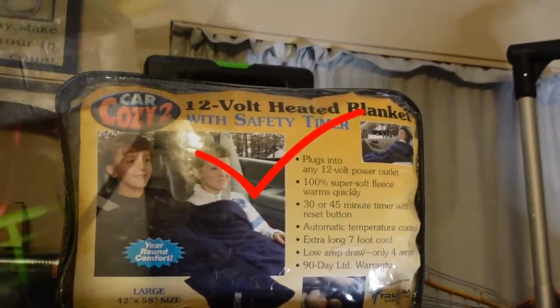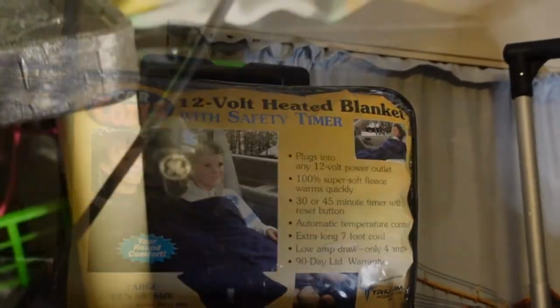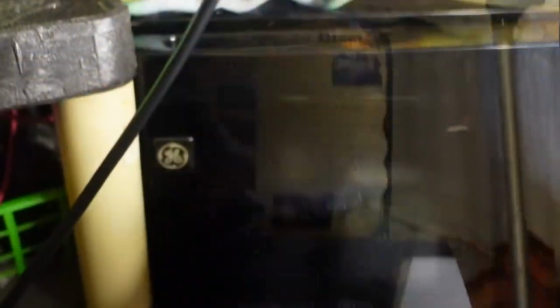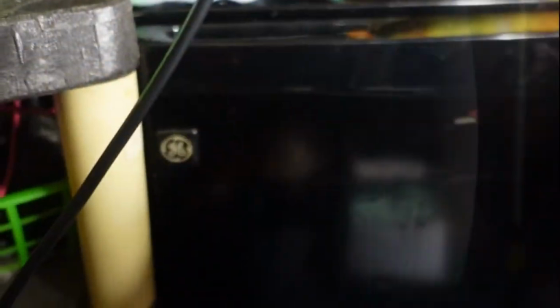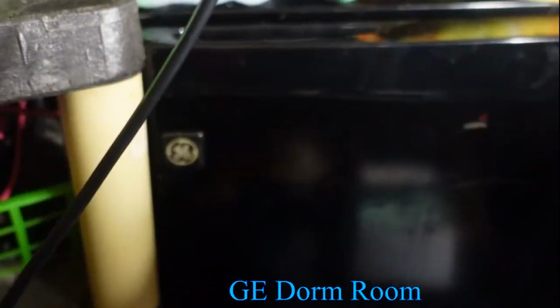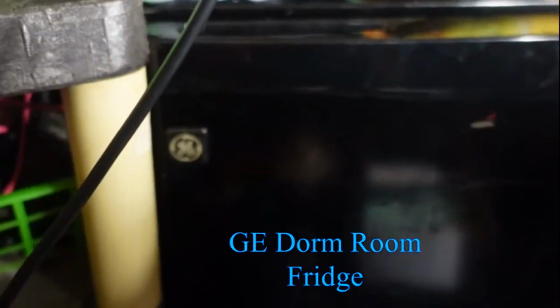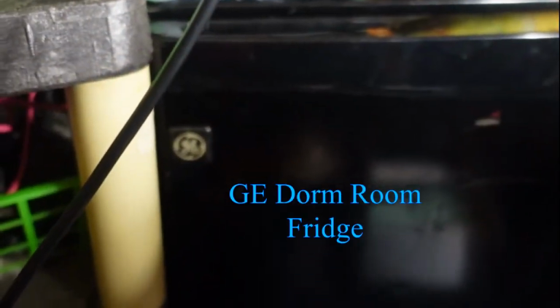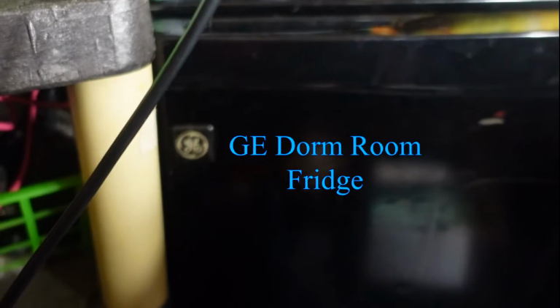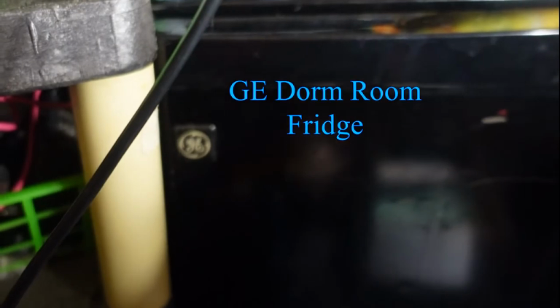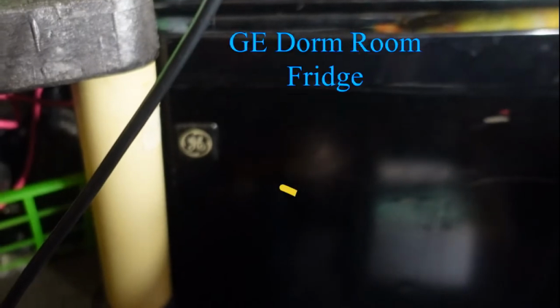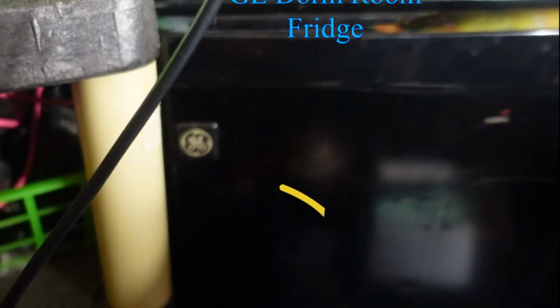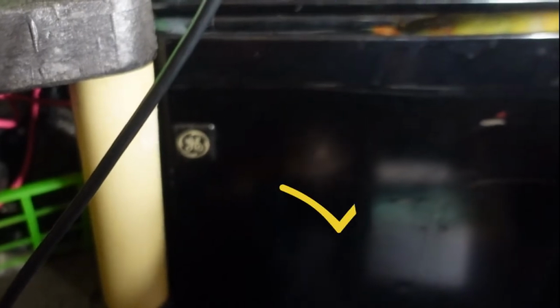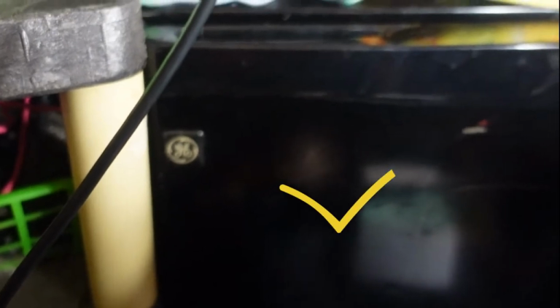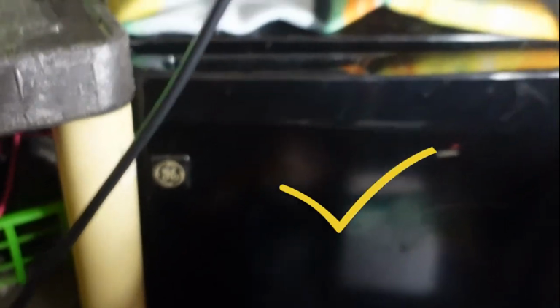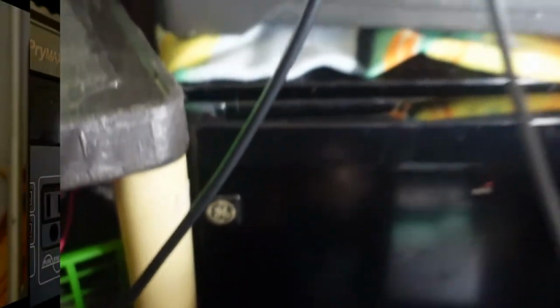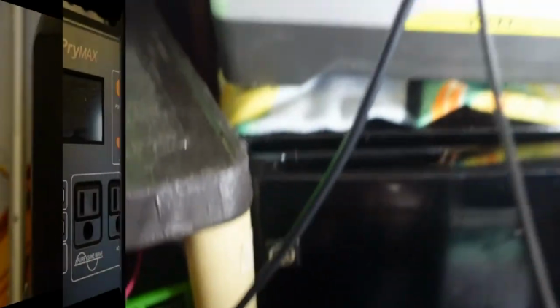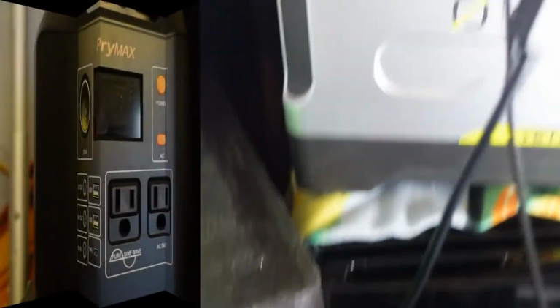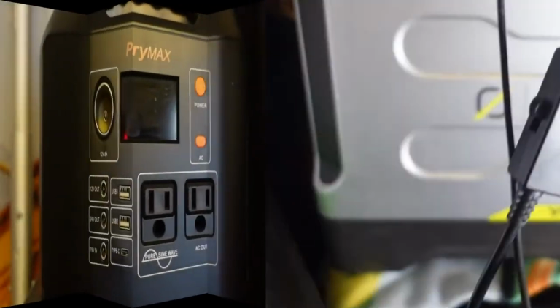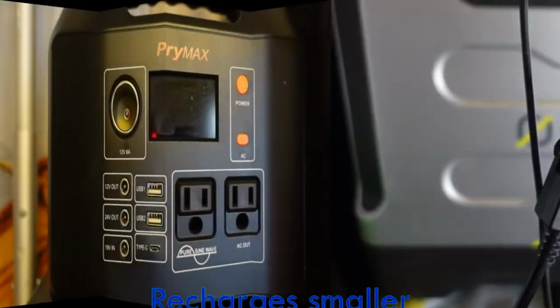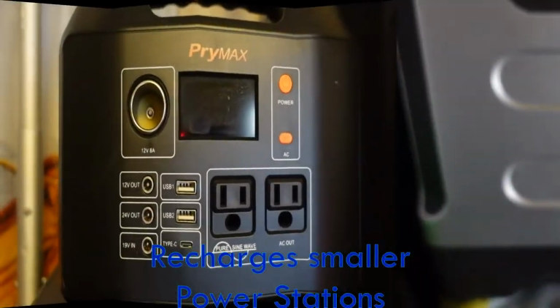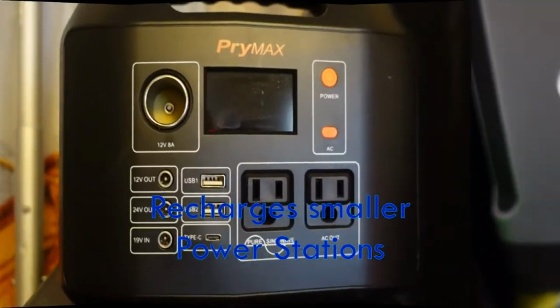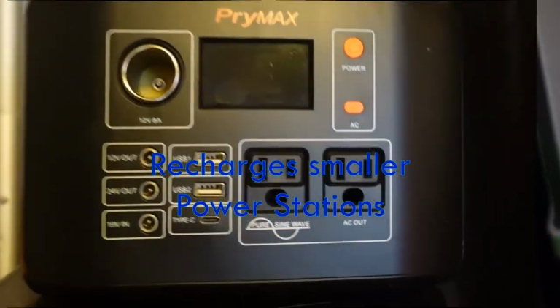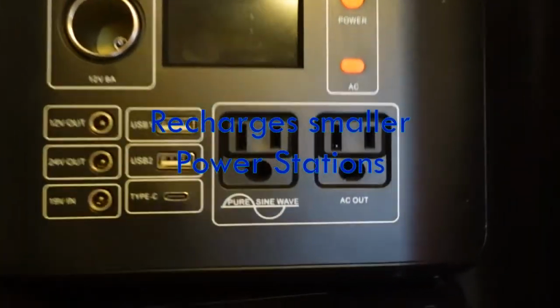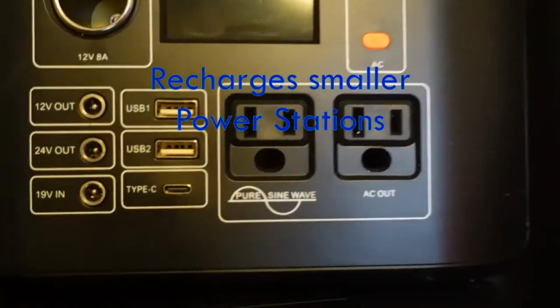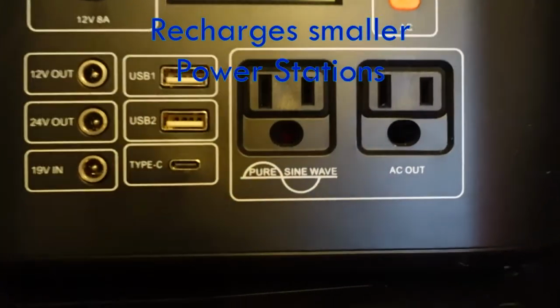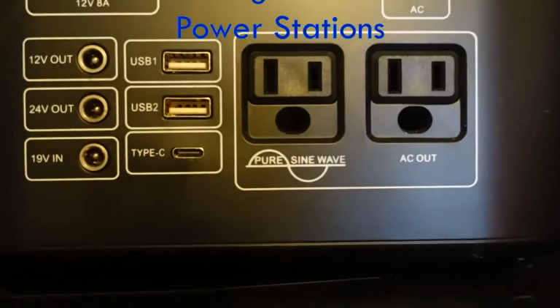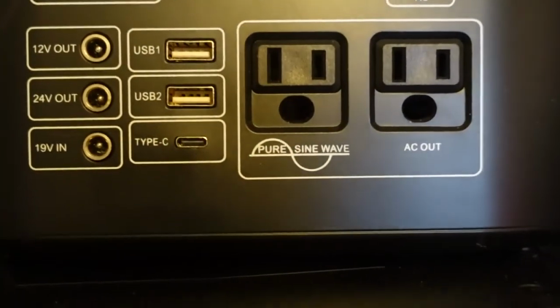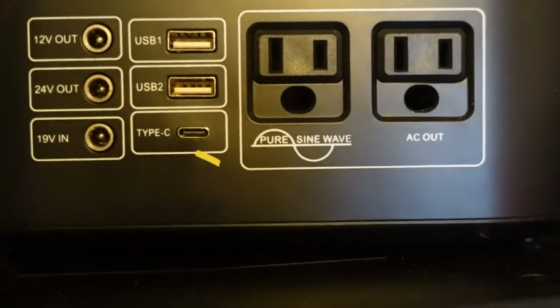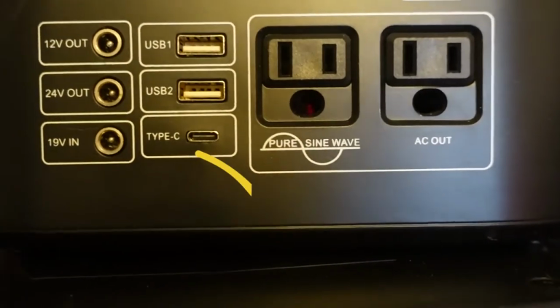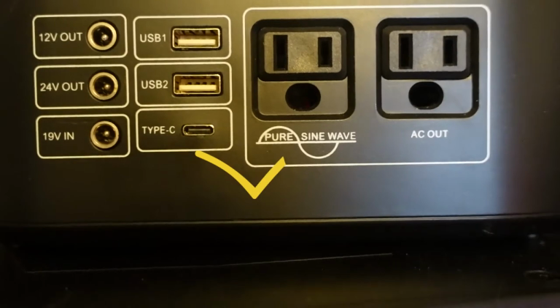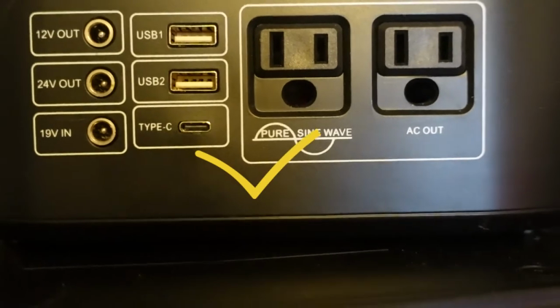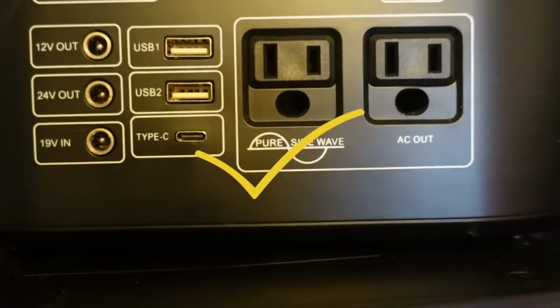The 12-volt blankets heat very effectively and don't use that much power from the DC port. I also use it to charge other smaller generators.